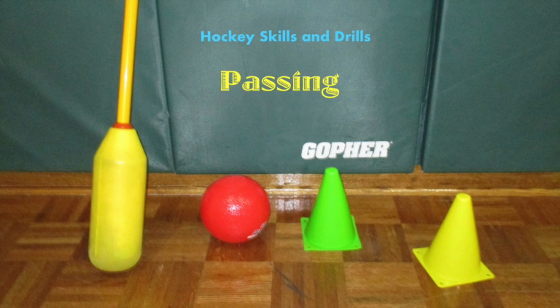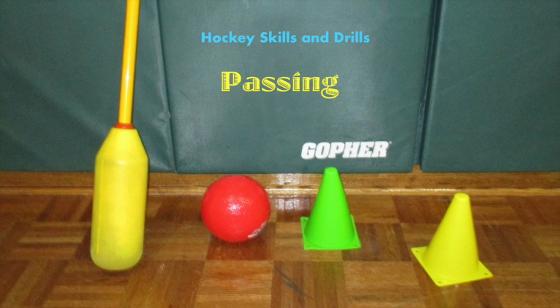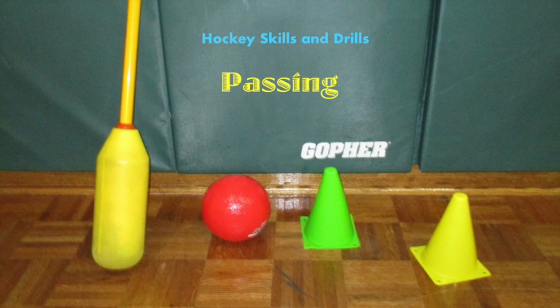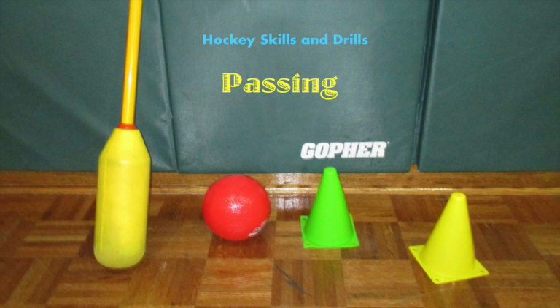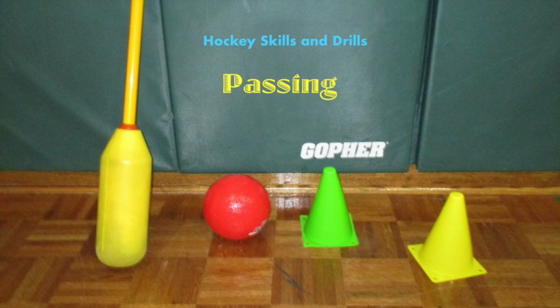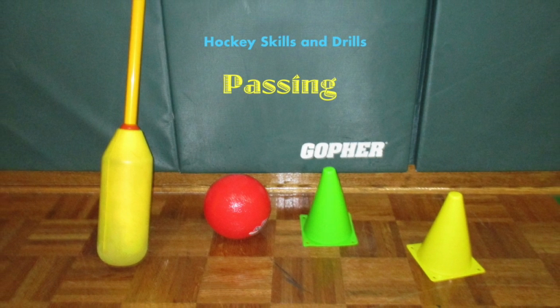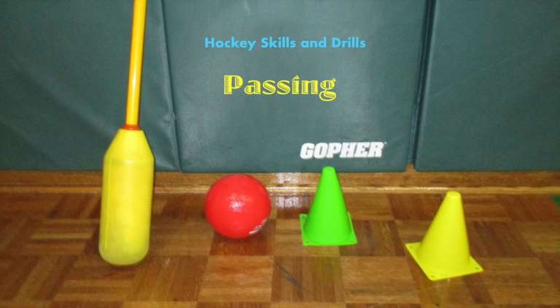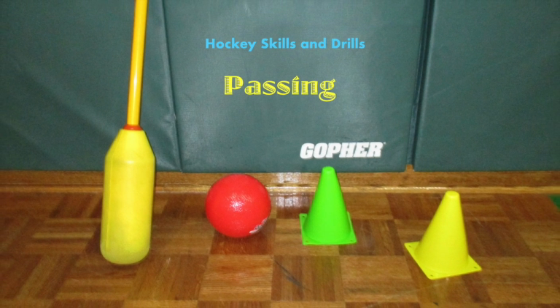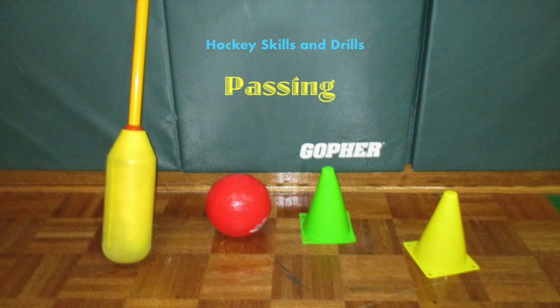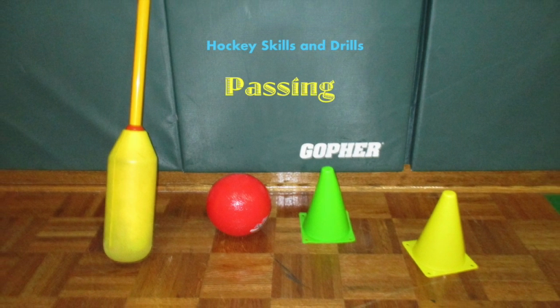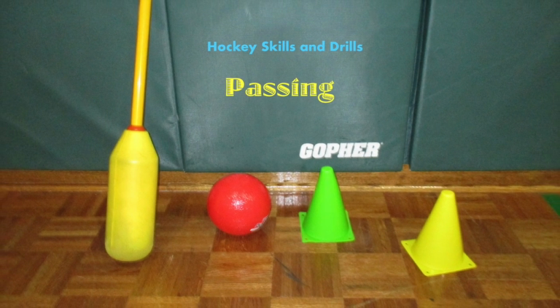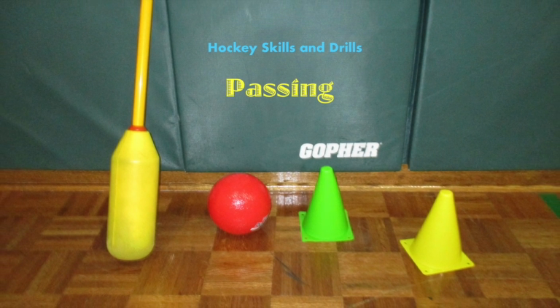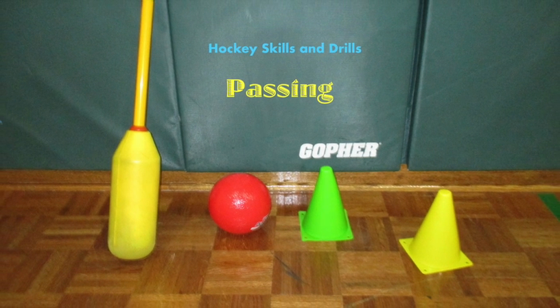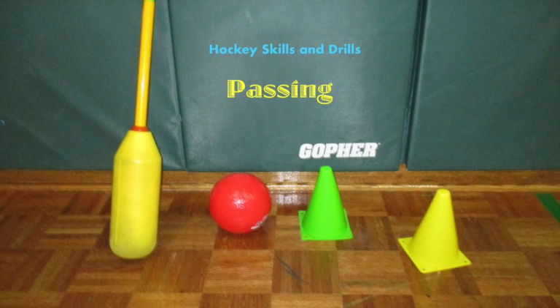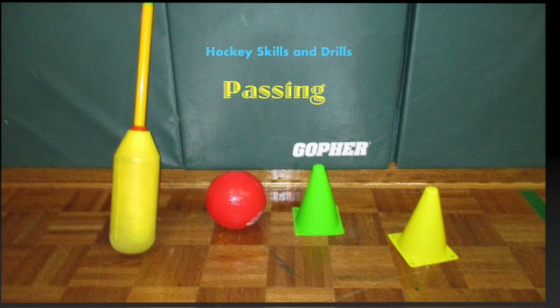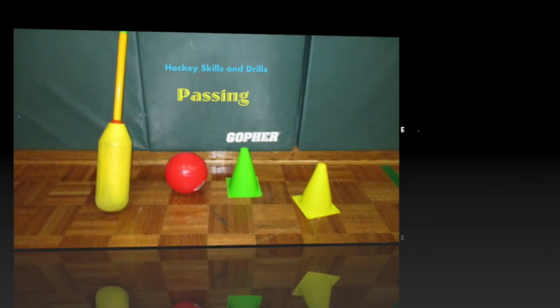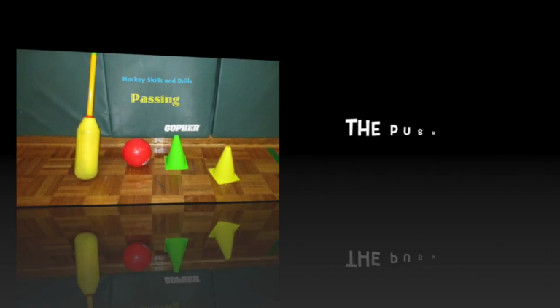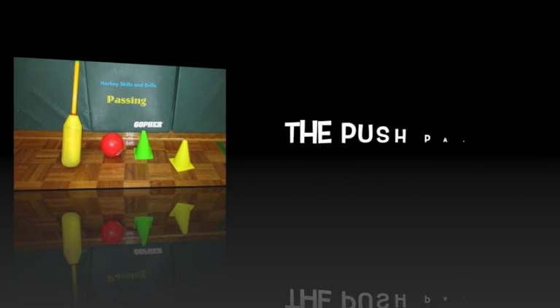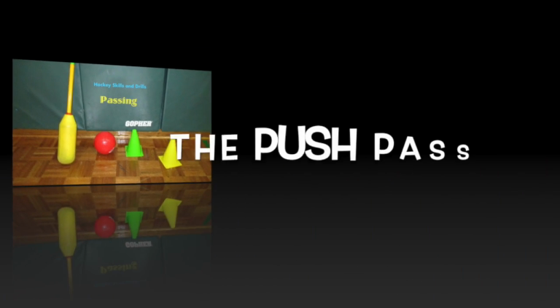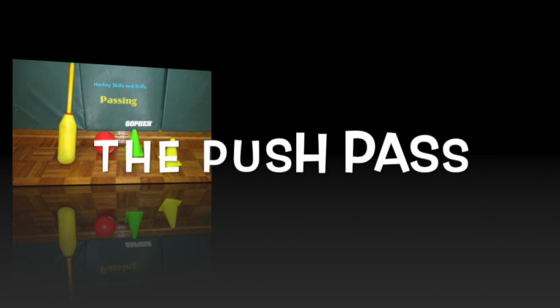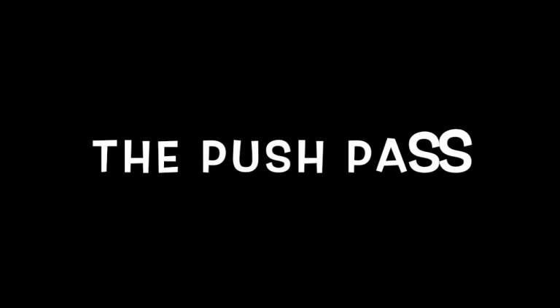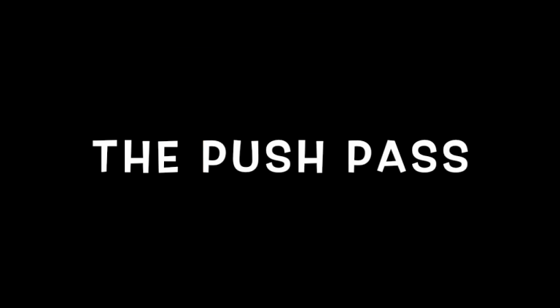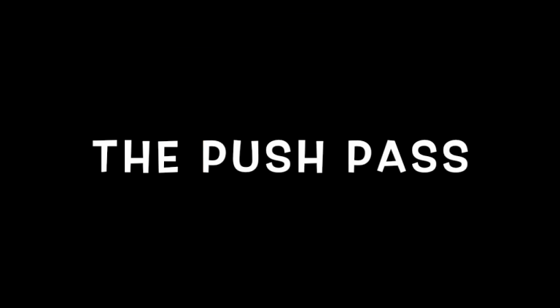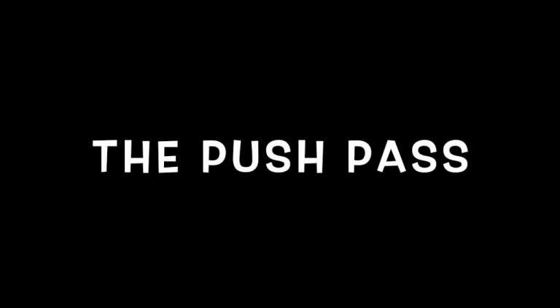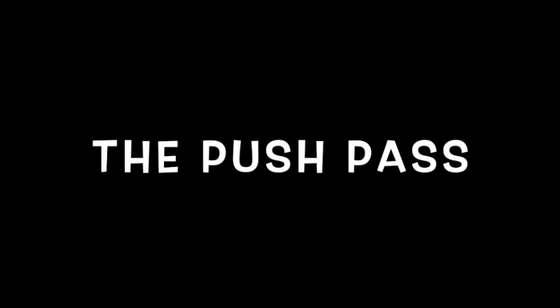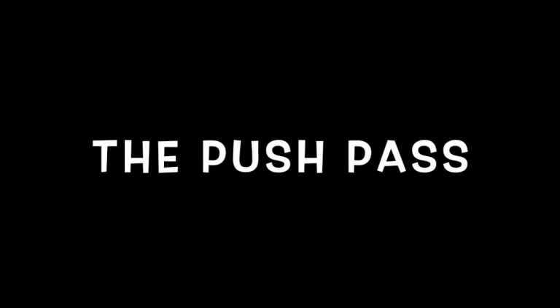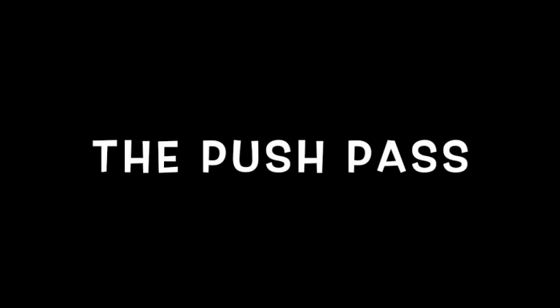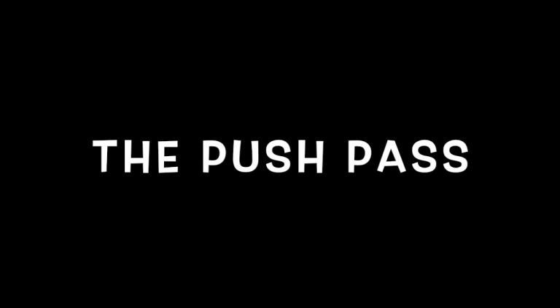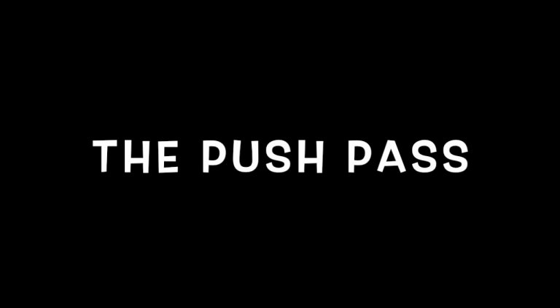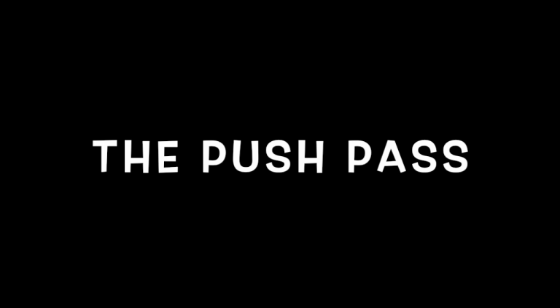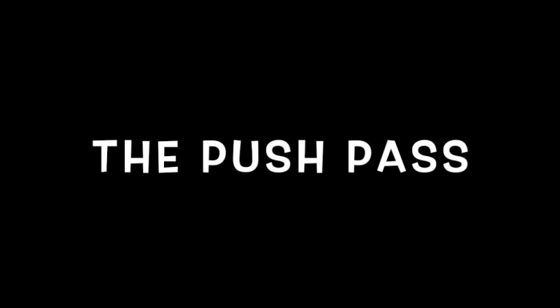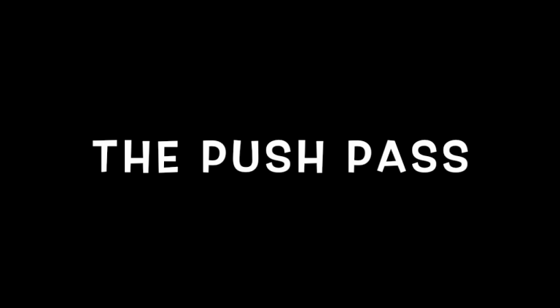Hey, this week's hockey skill is passing. I'm going to go over the push pass with you.